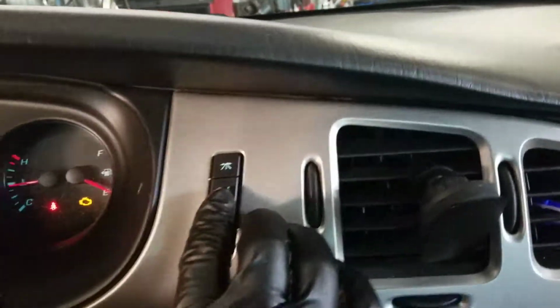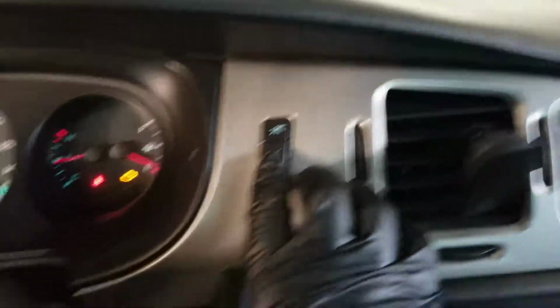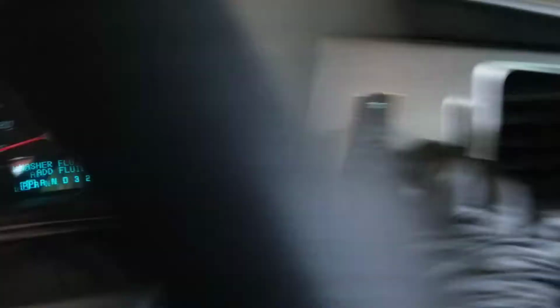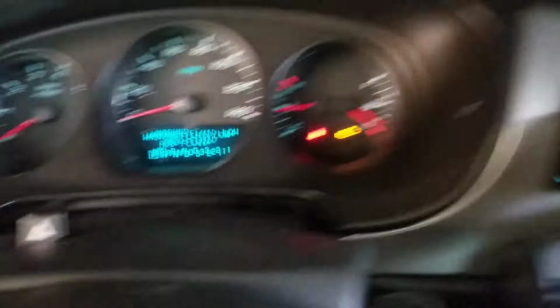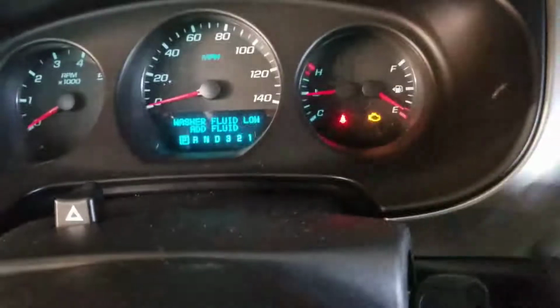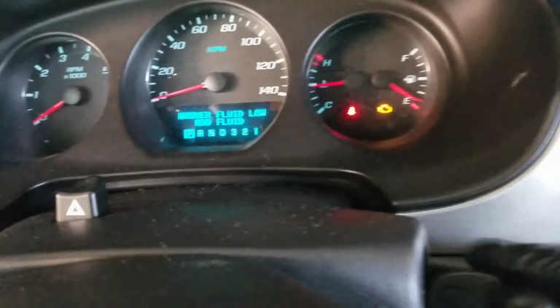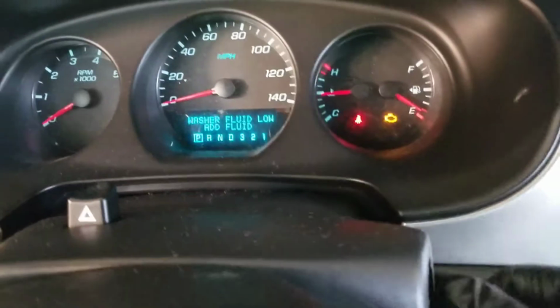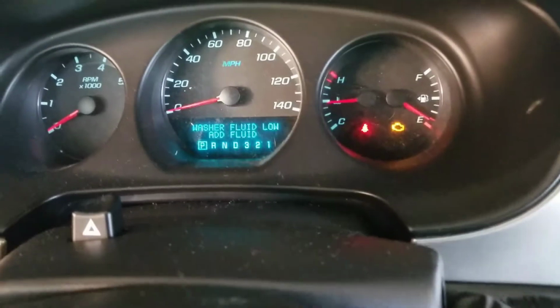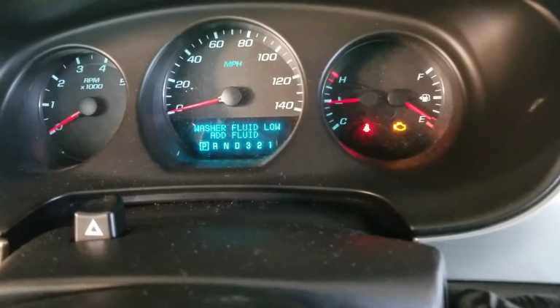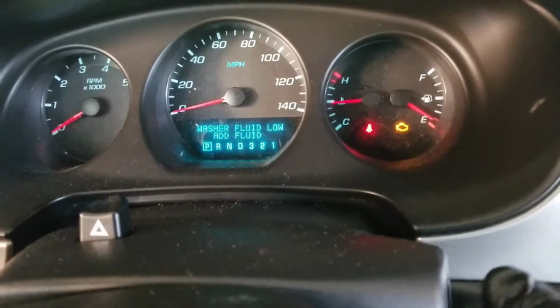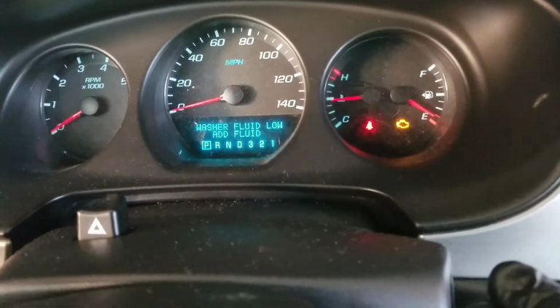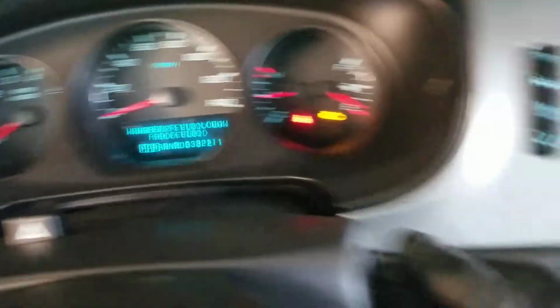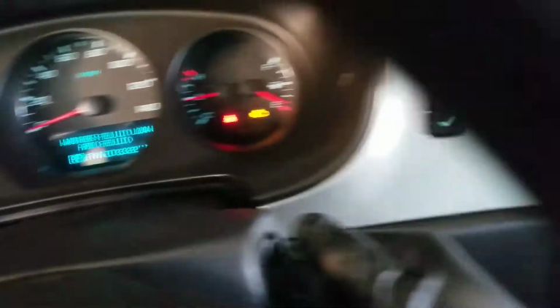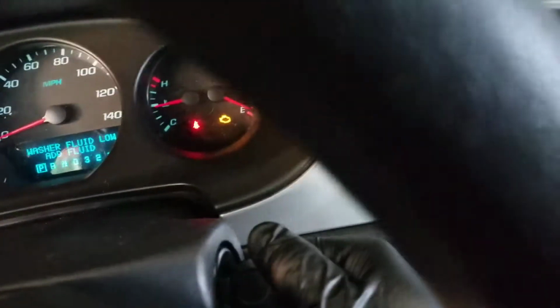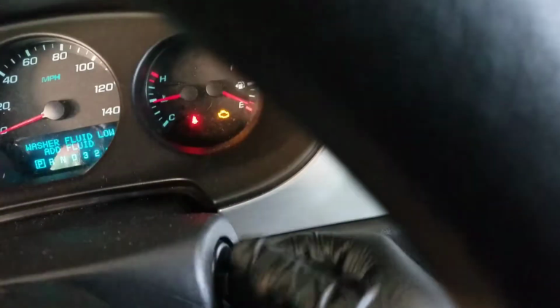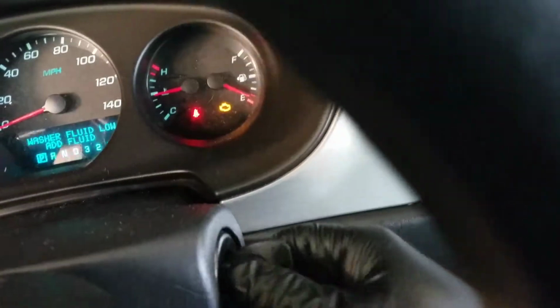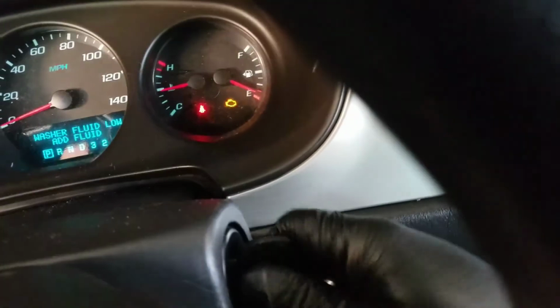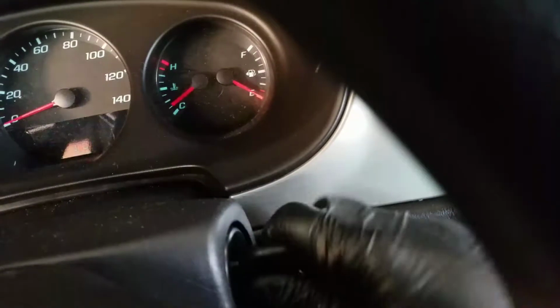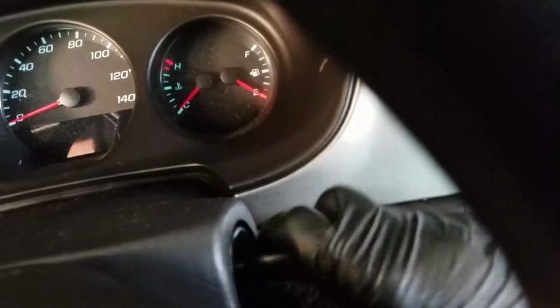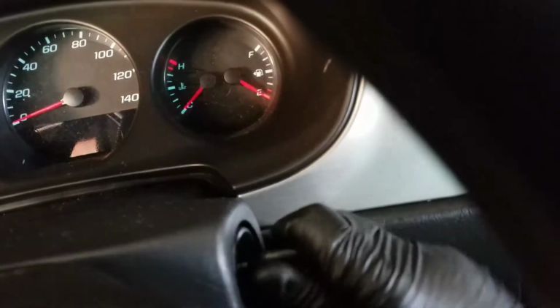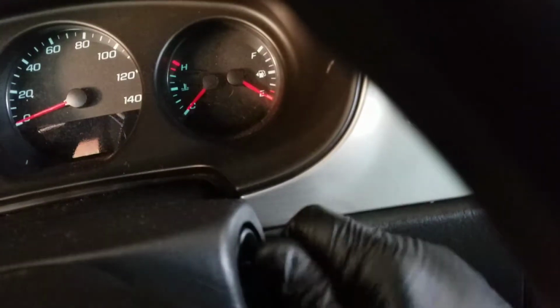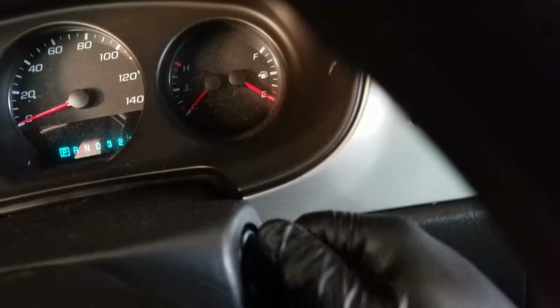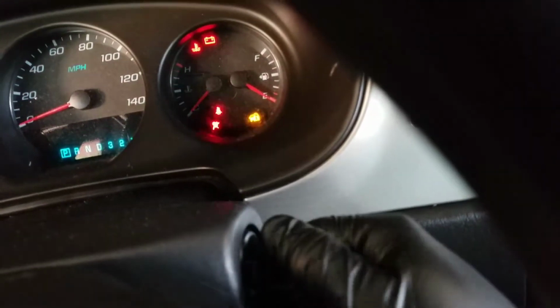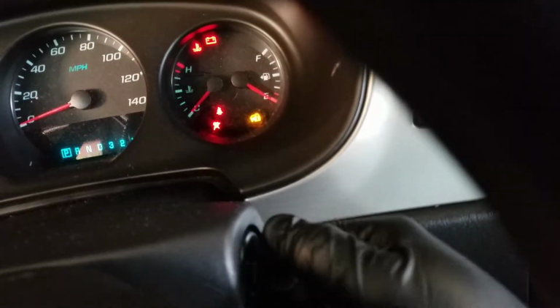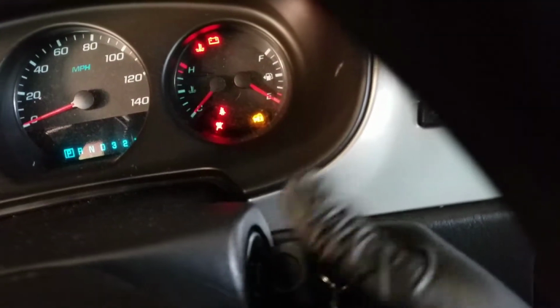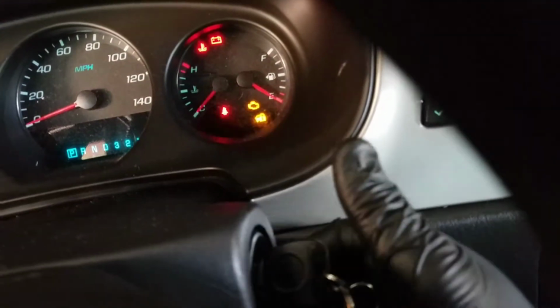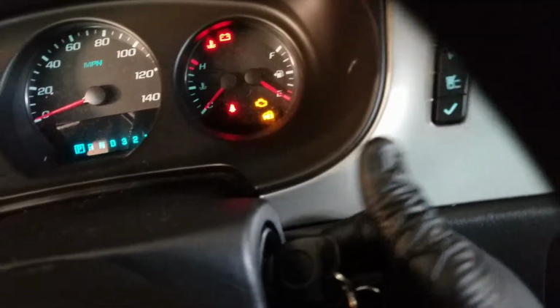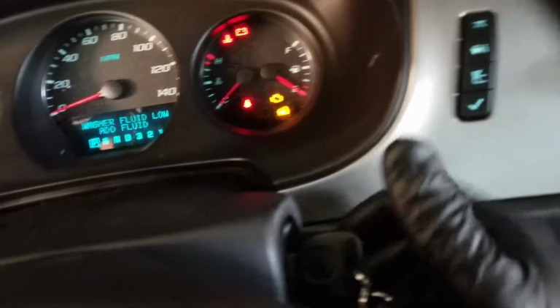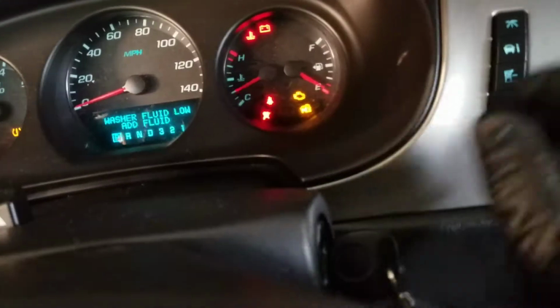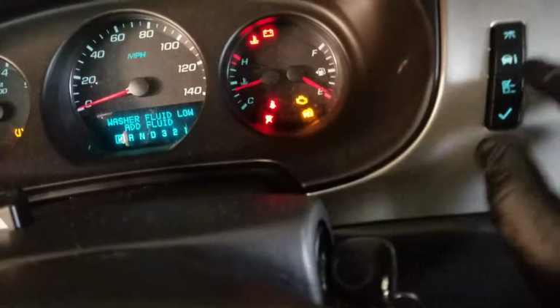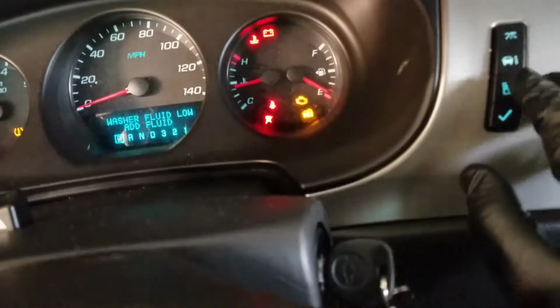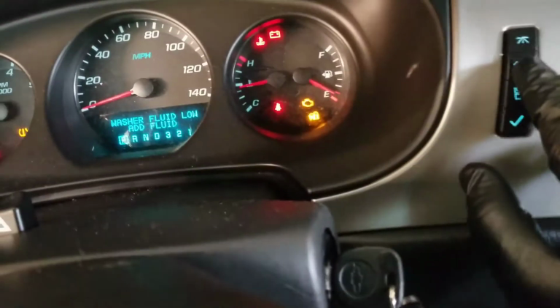Turn the key to the on position, but do not turn the car all the way on. See? The key's on, but I haven't cranked up the car.